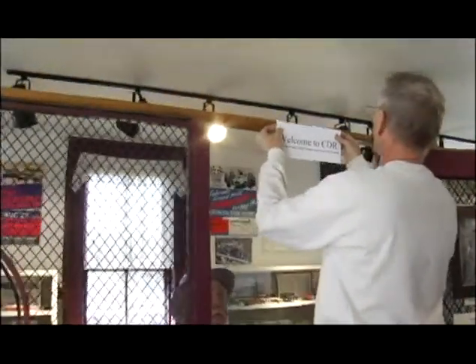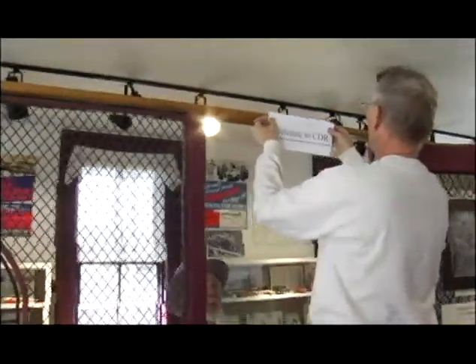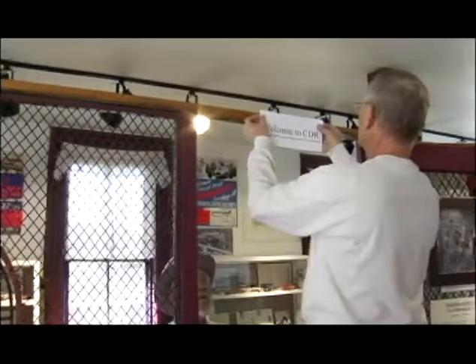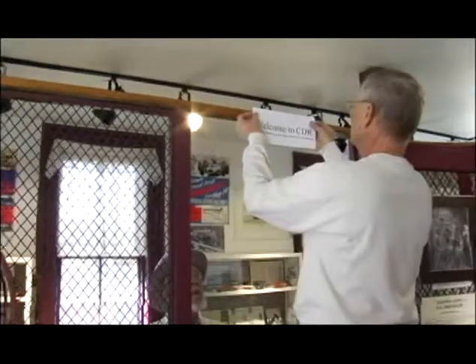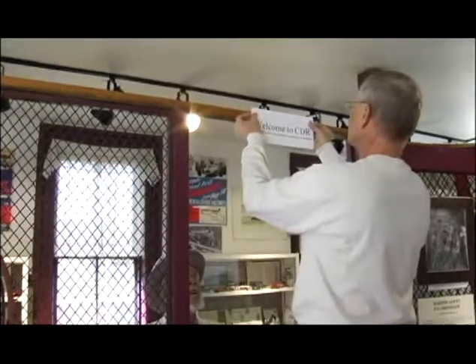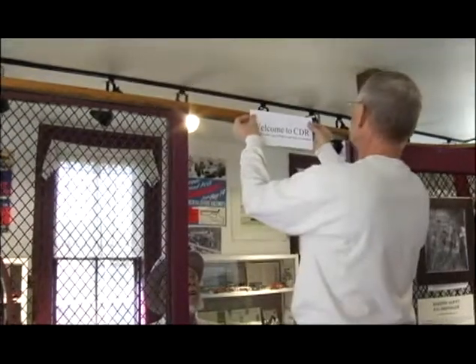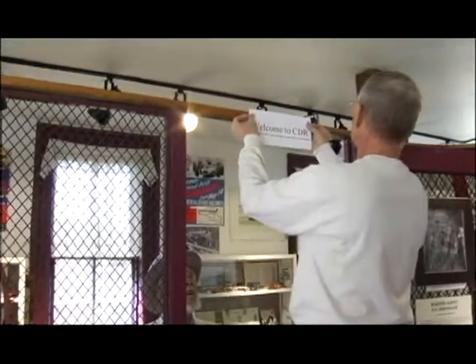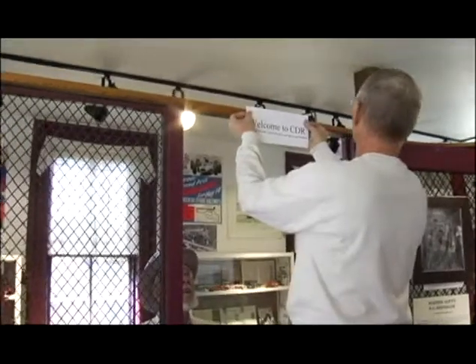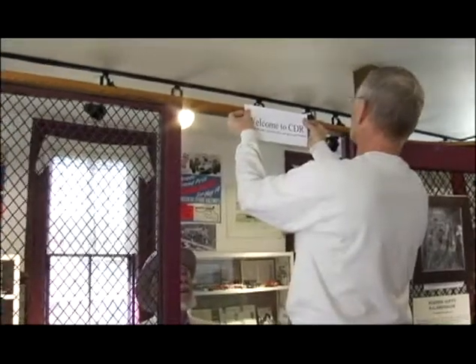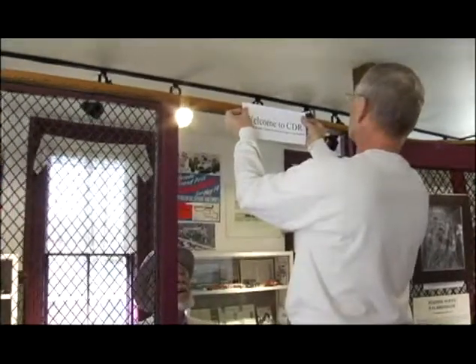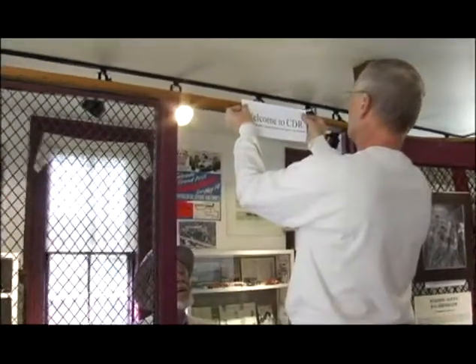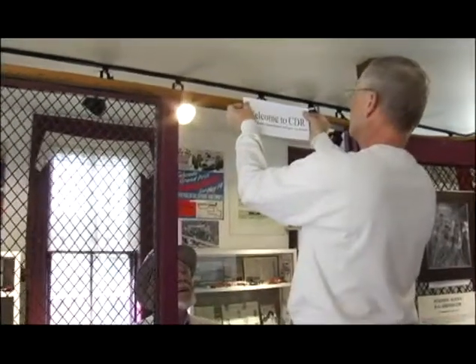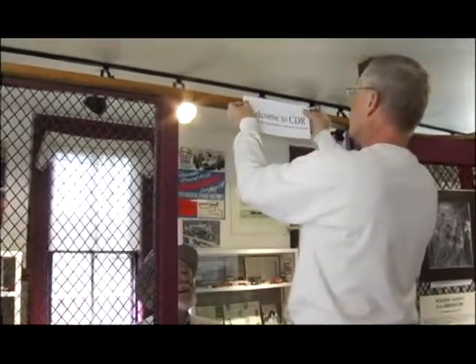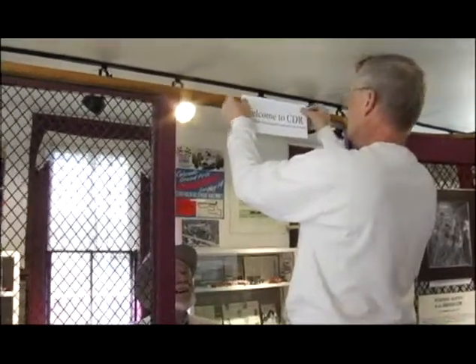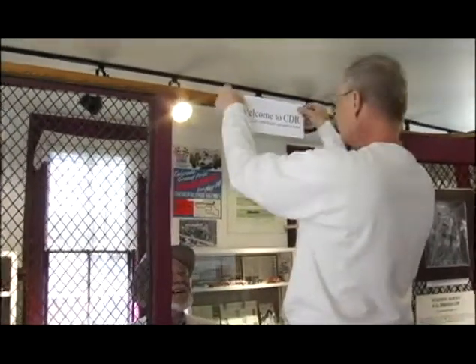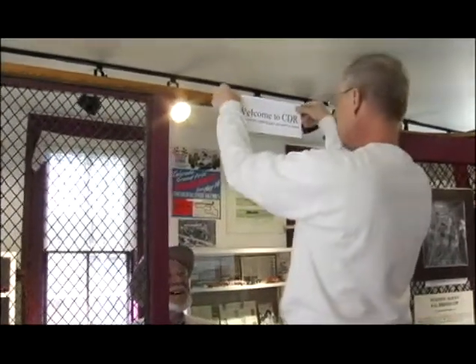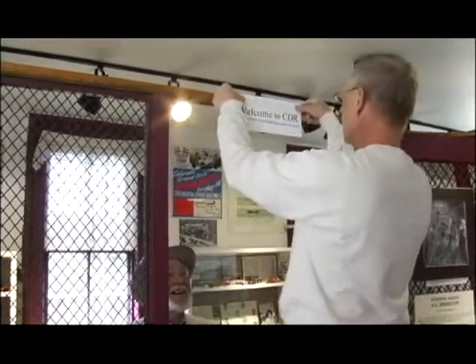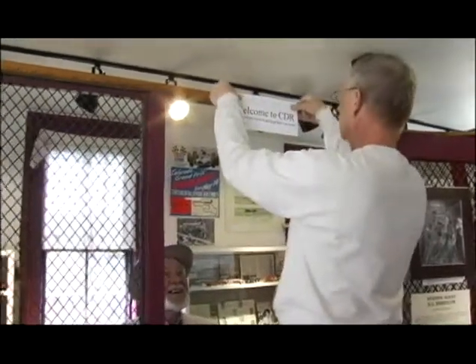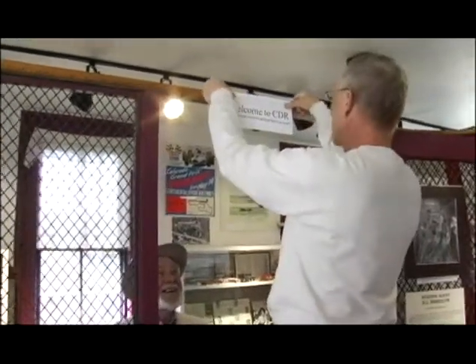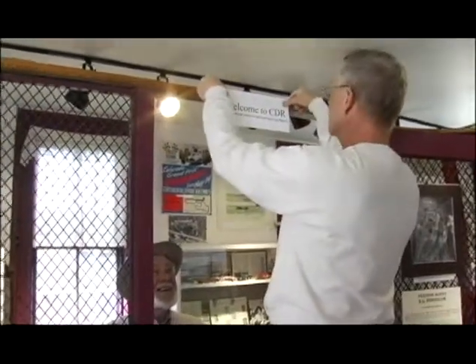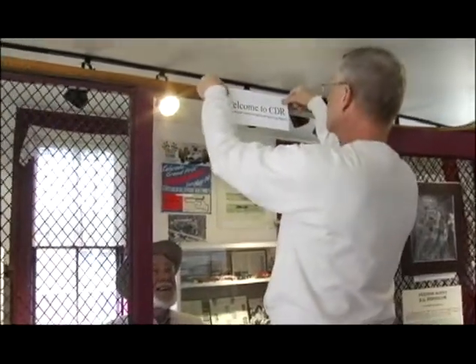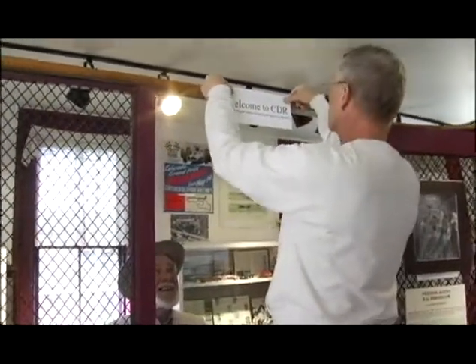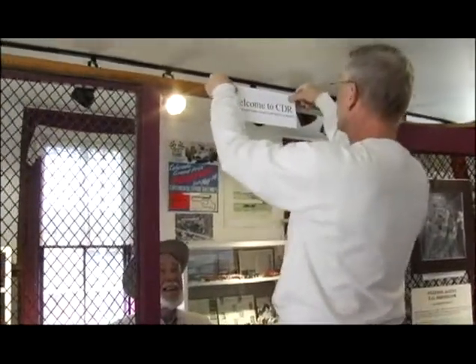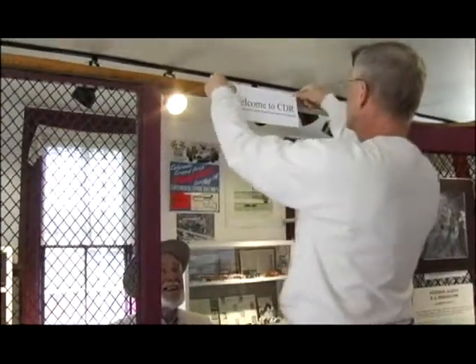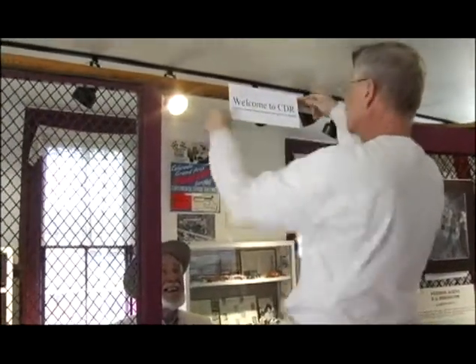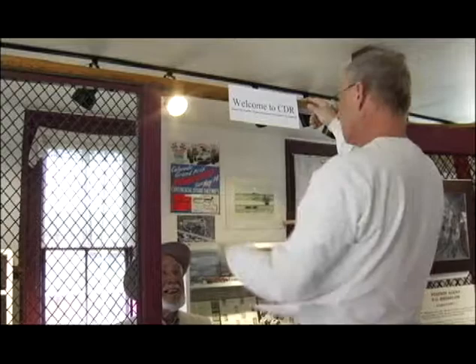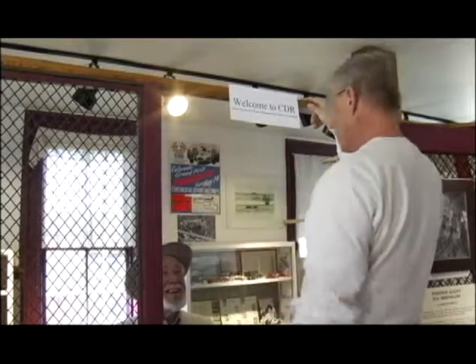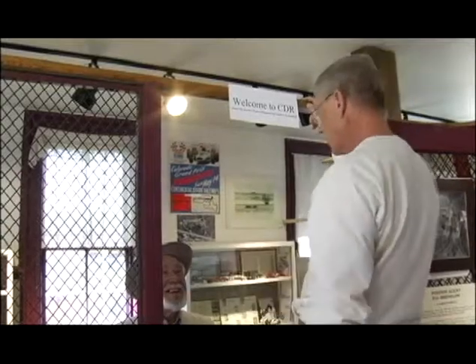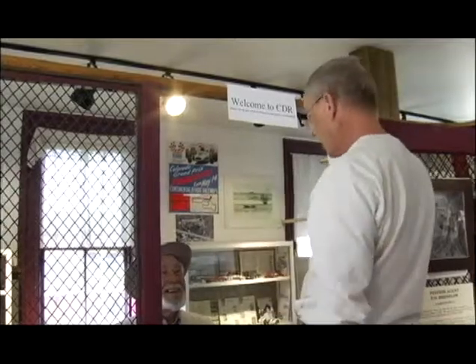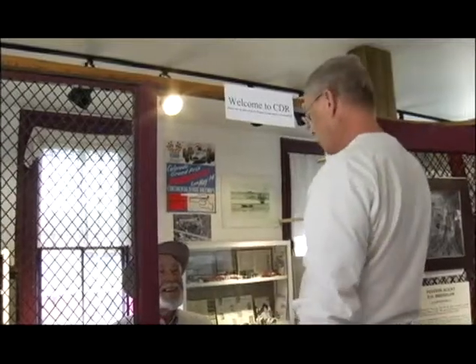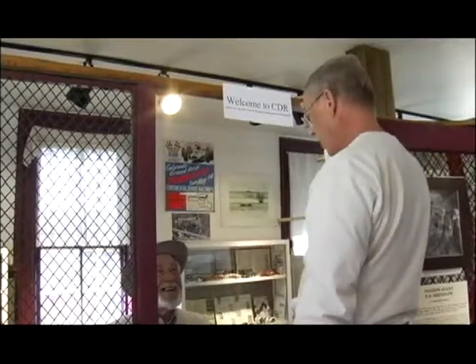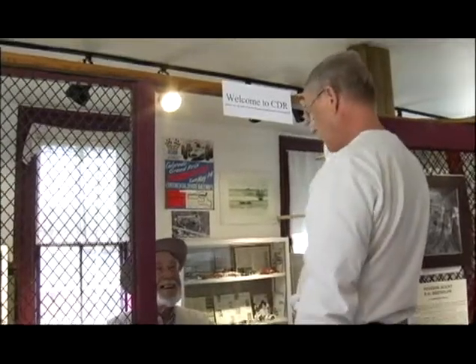Welcome to CDR, where the world's fastest dragsters and sports cars roamed.